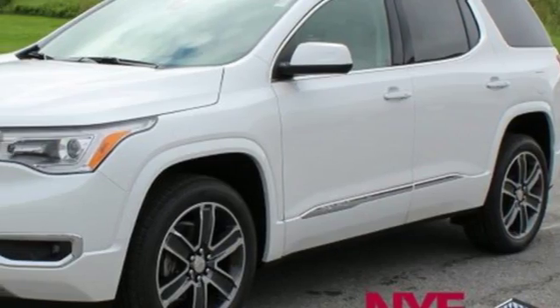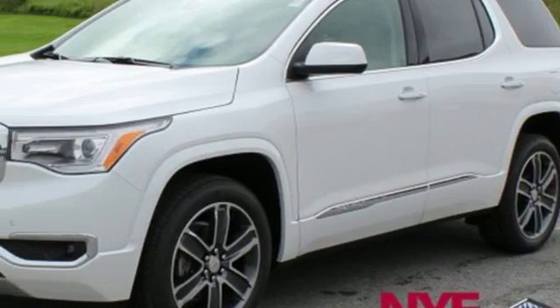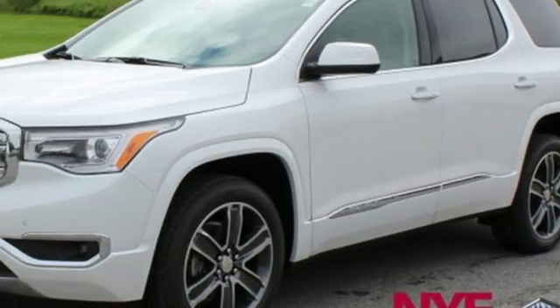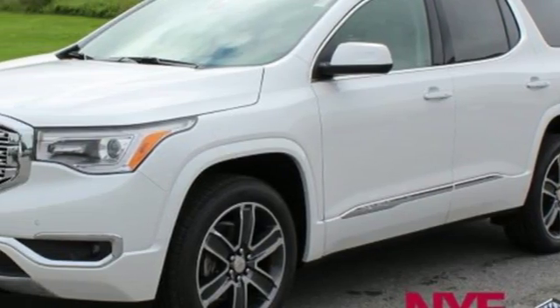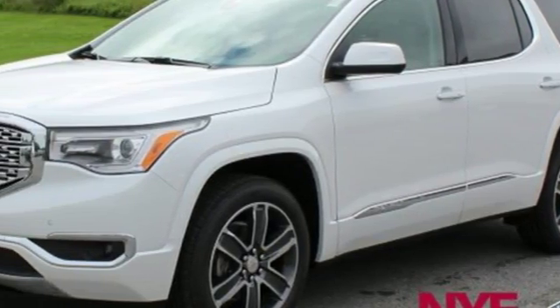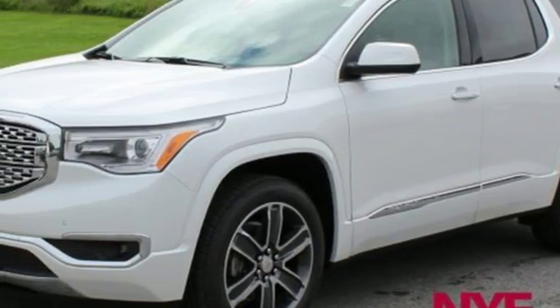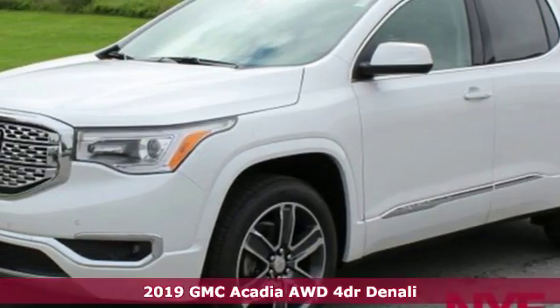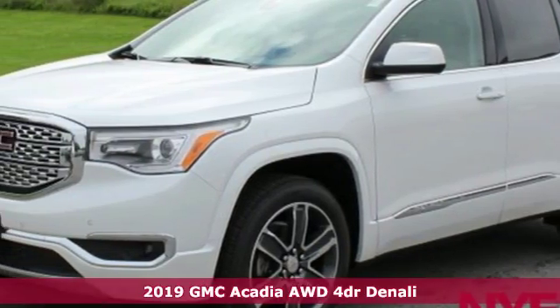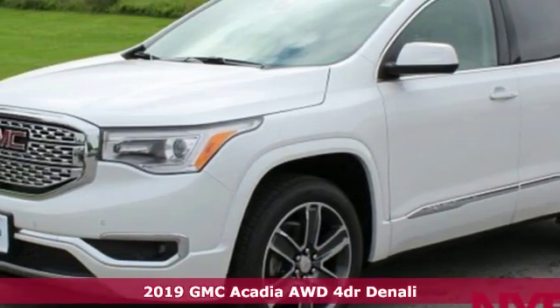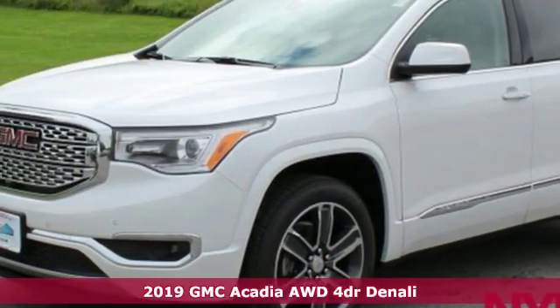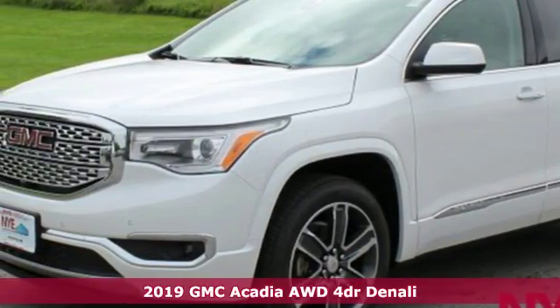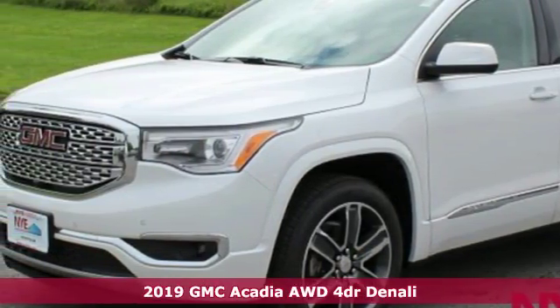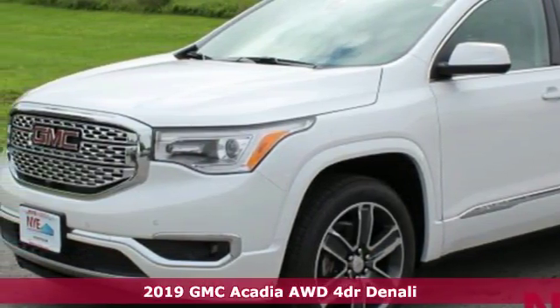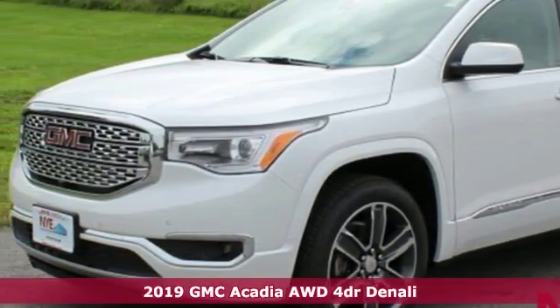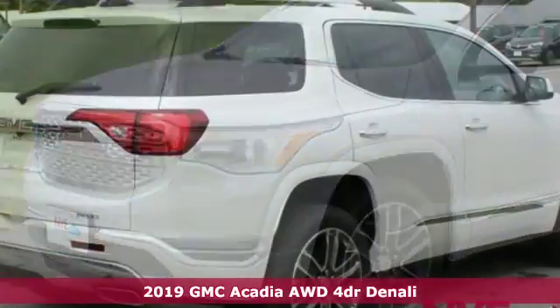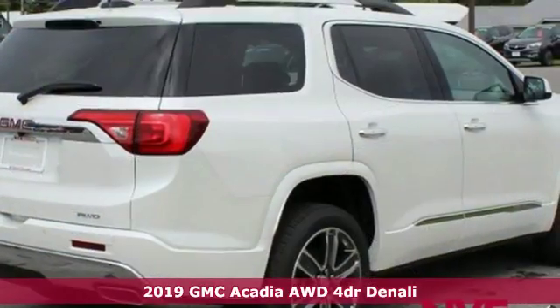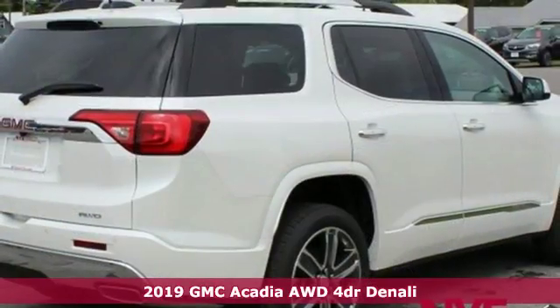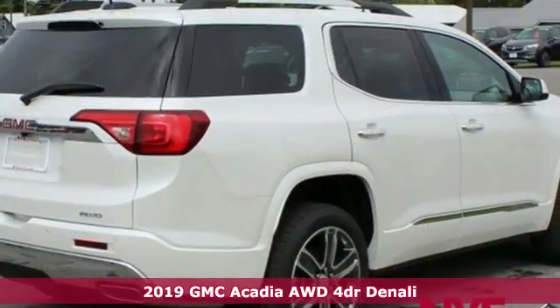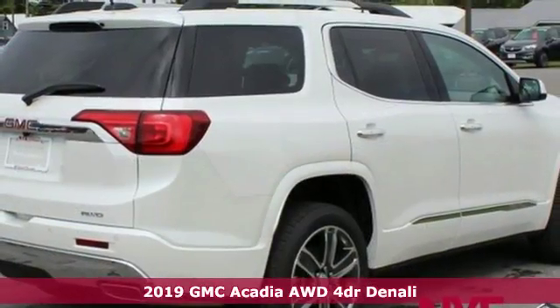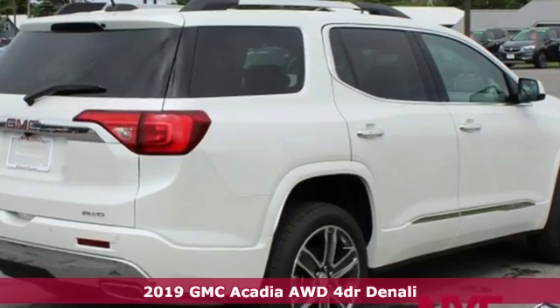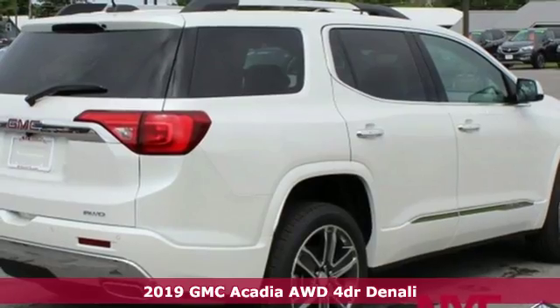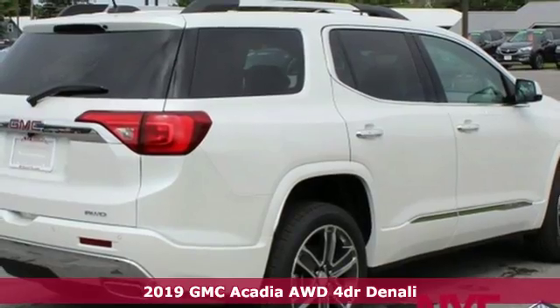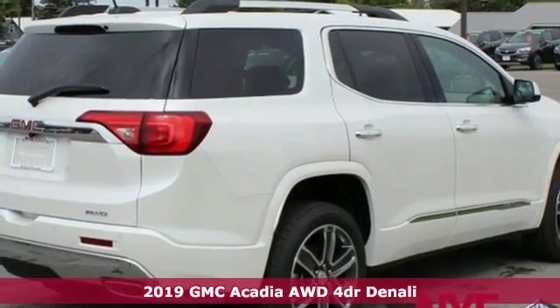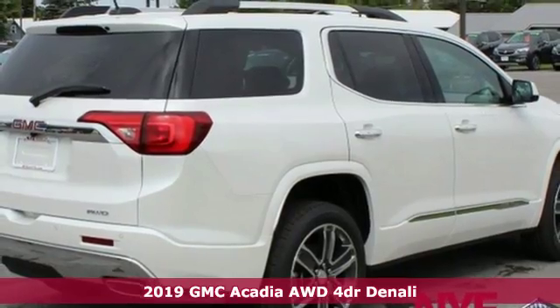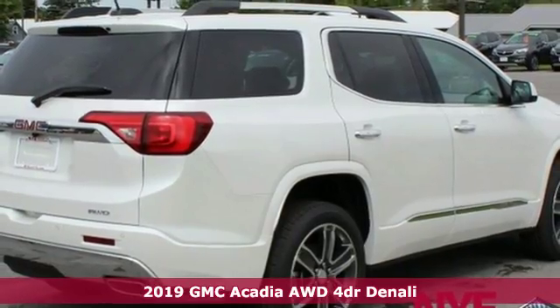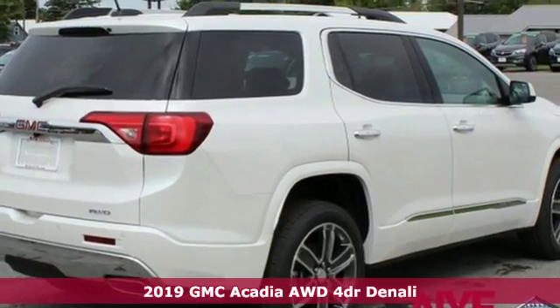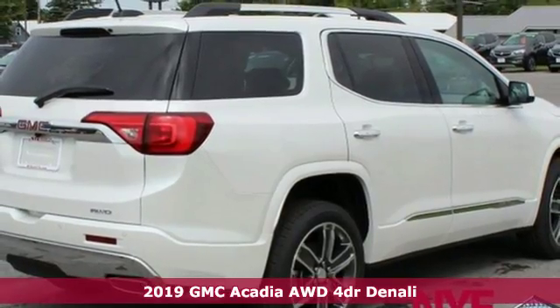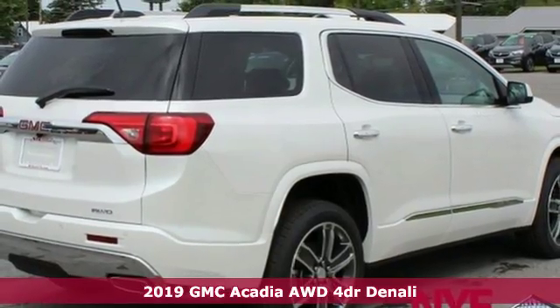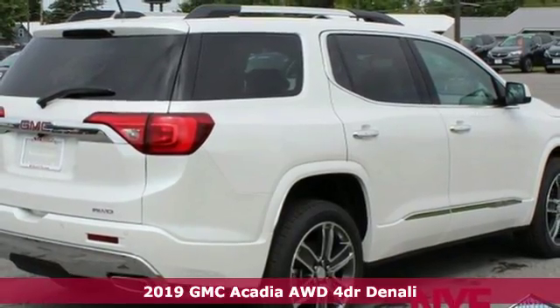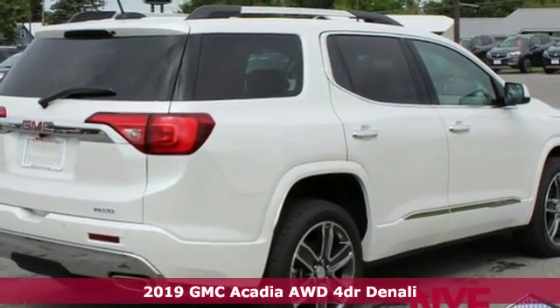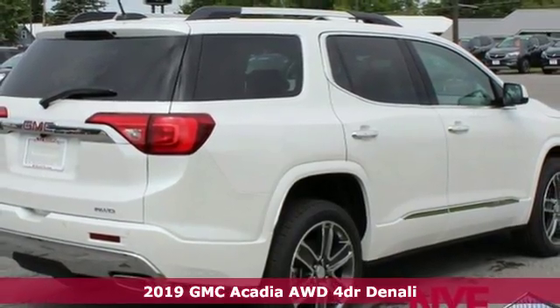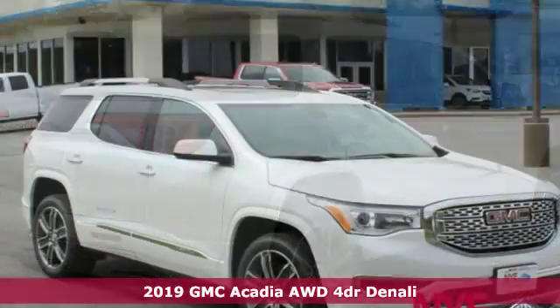It's a new 2019 GMC Acadia. There's room for family and friends and their cargo alike in this Acadia.